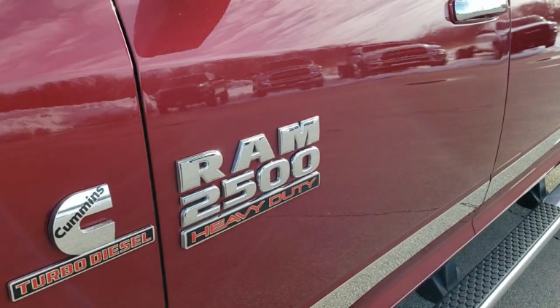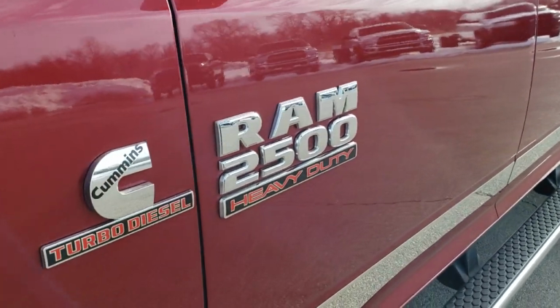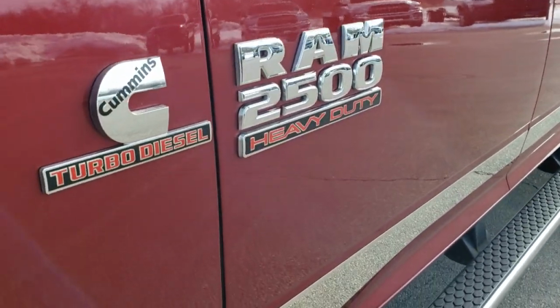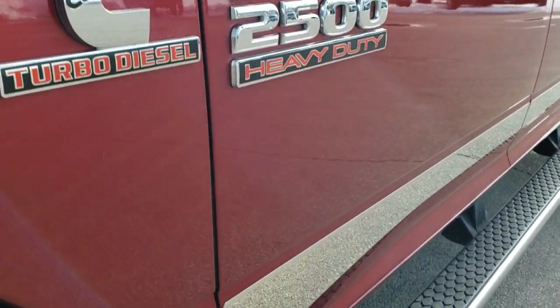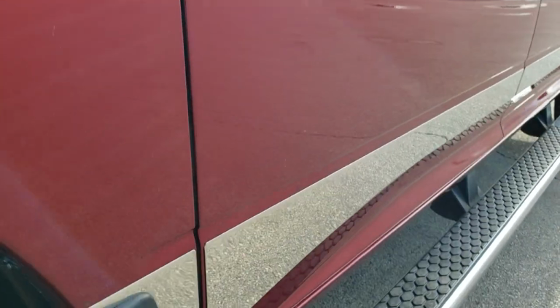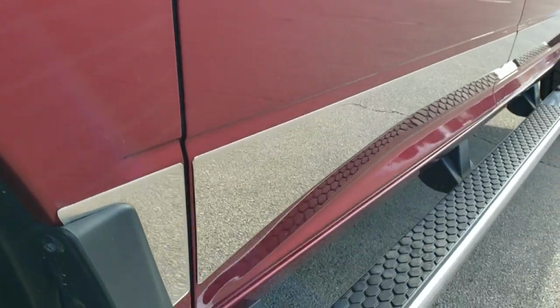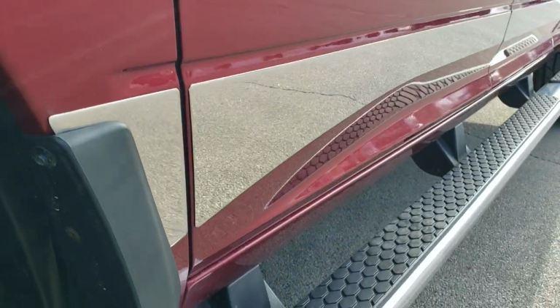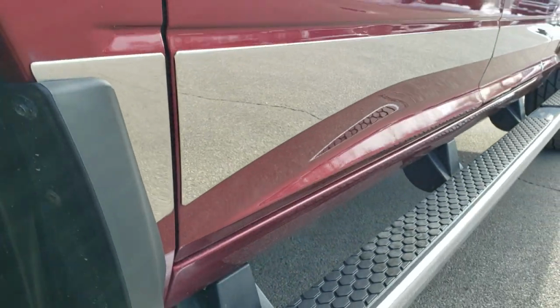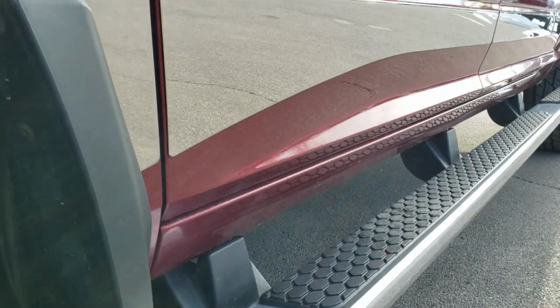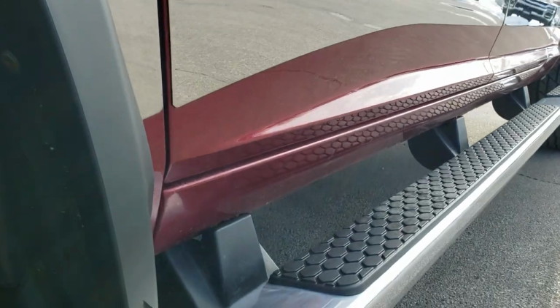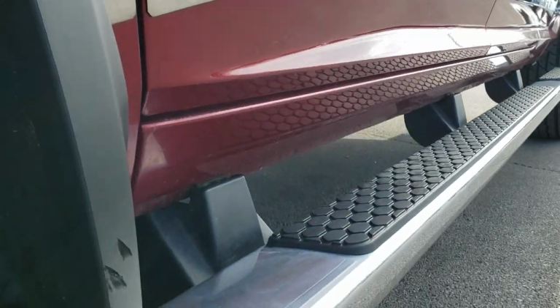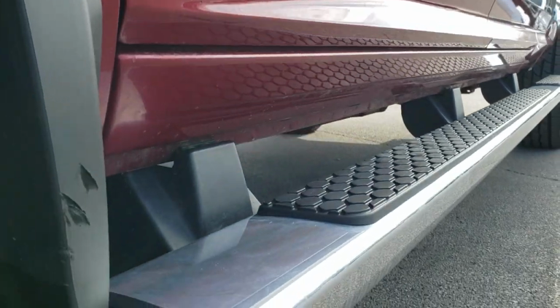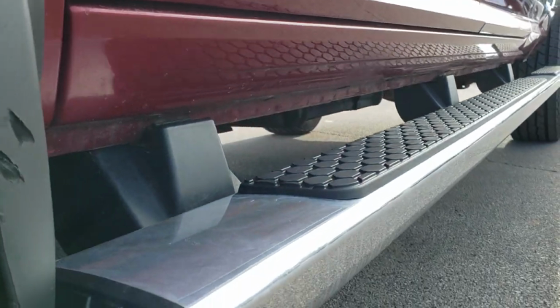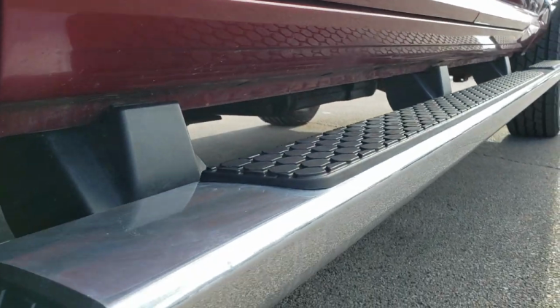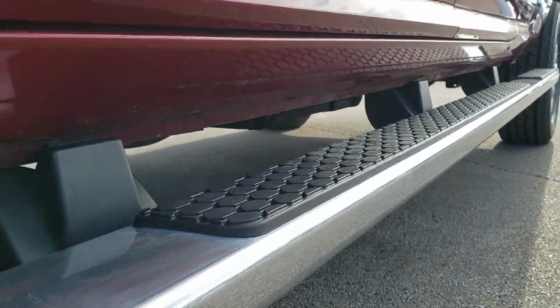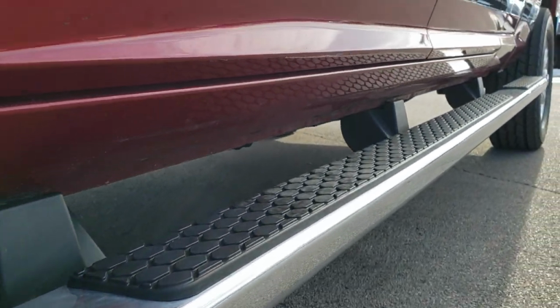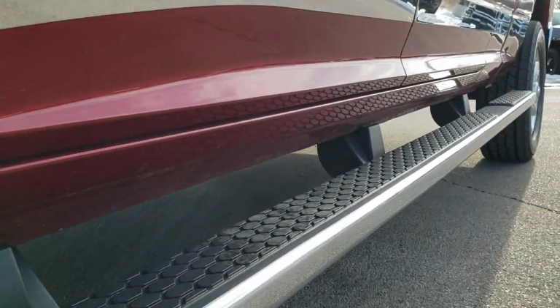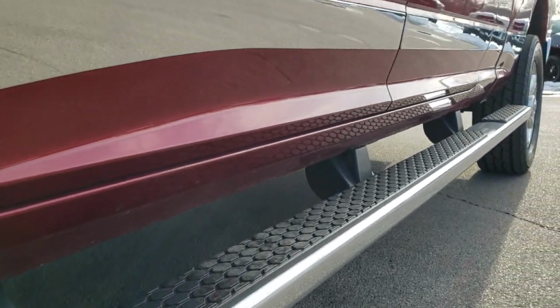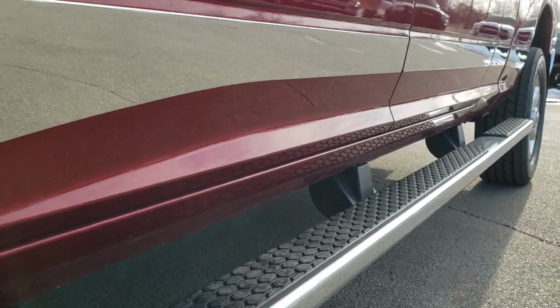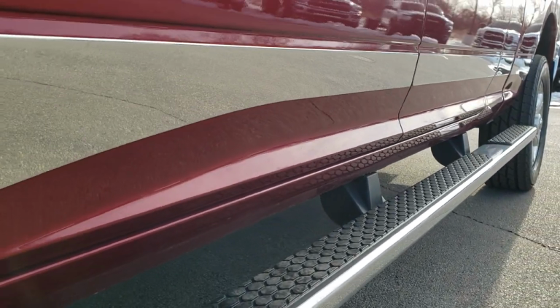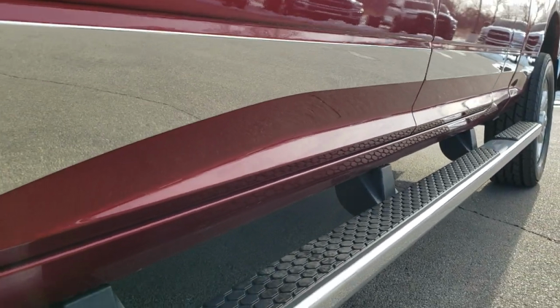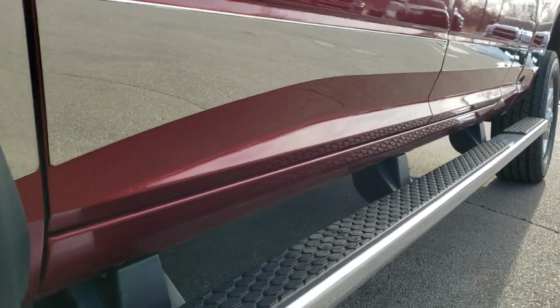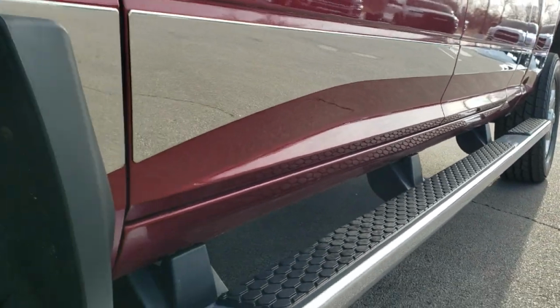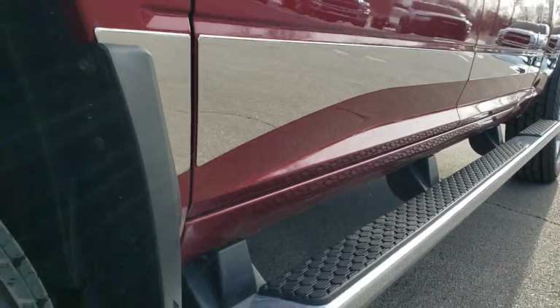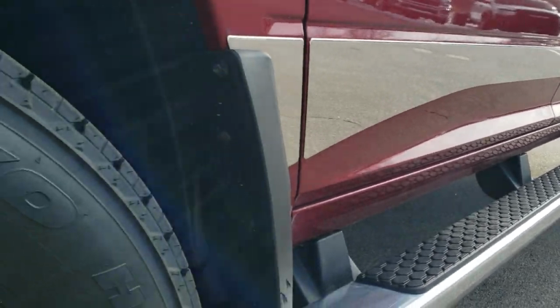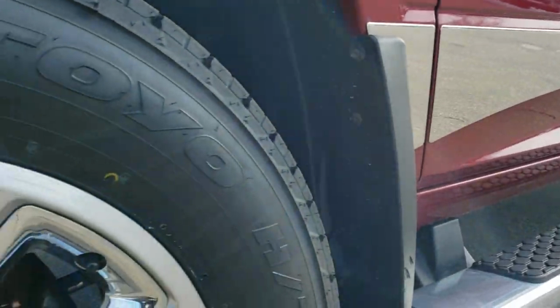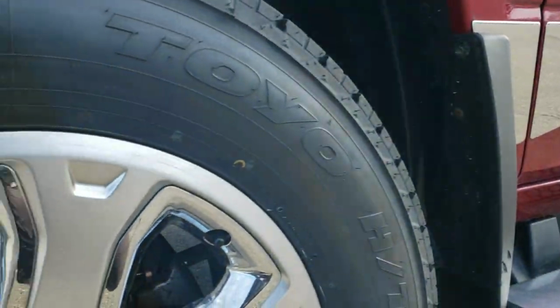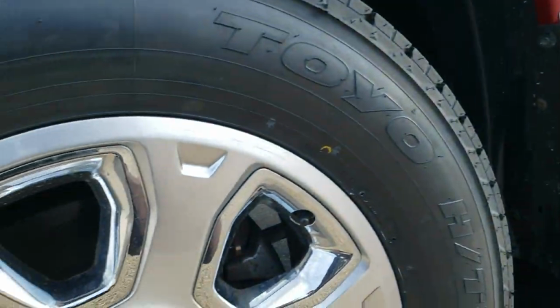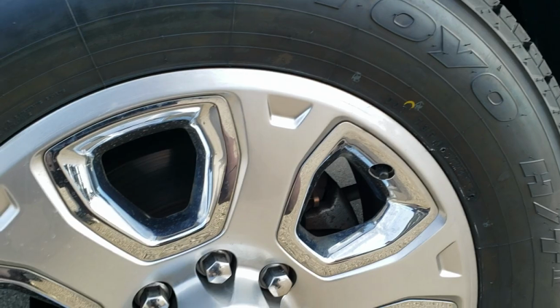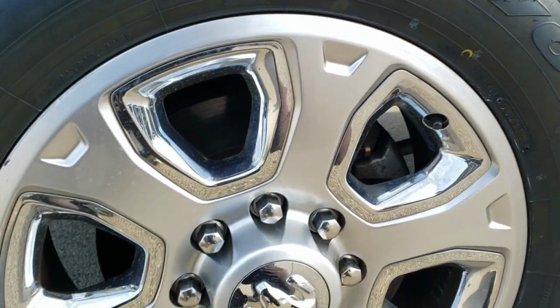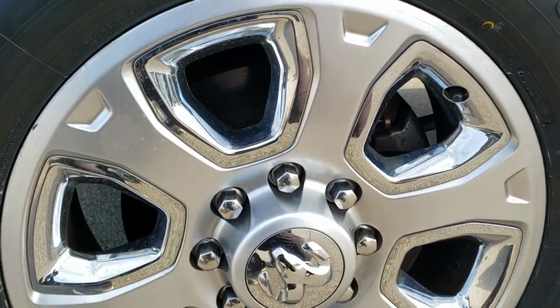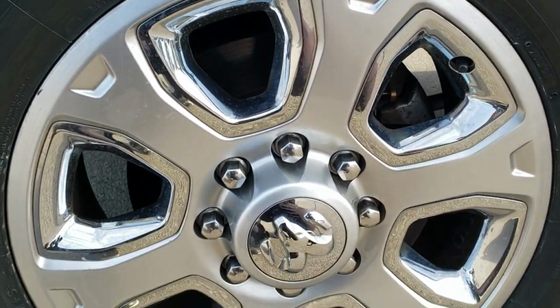If you want to check out more pictures of this truck, in the upper right hand part of your screen is the link right to our website. Click that and check us out there.